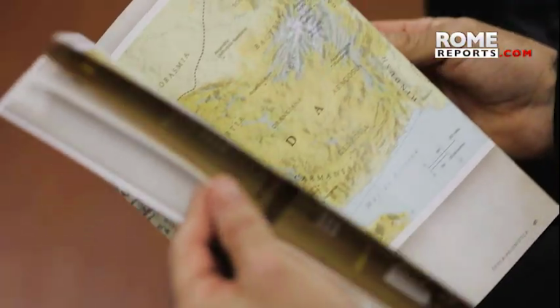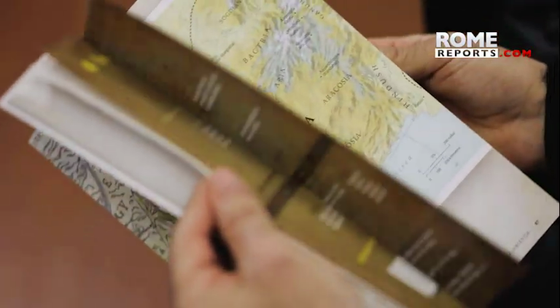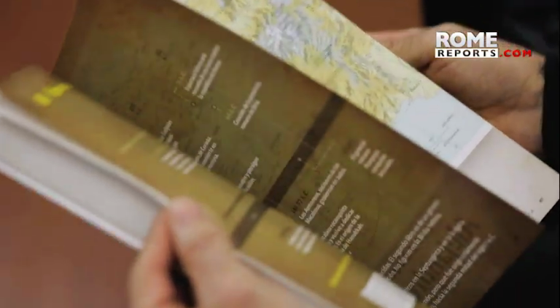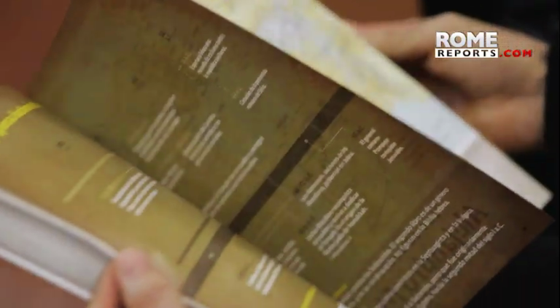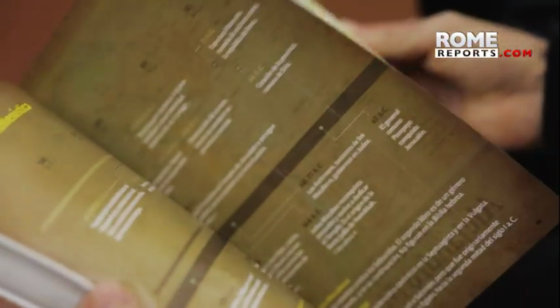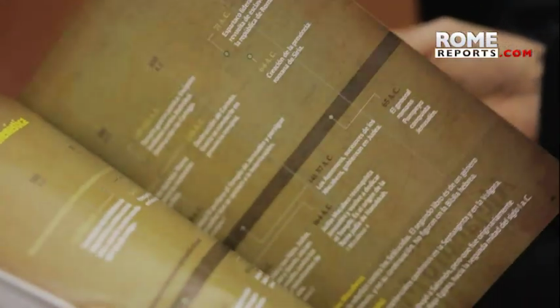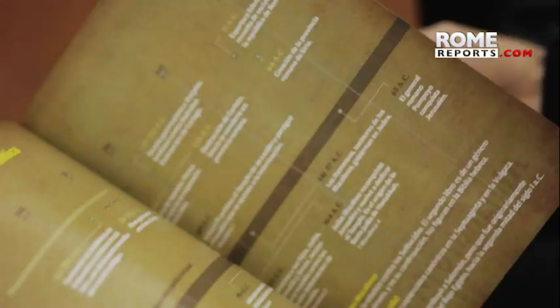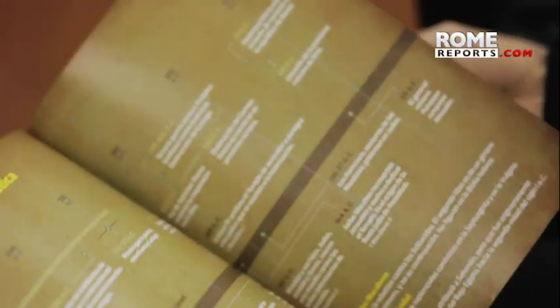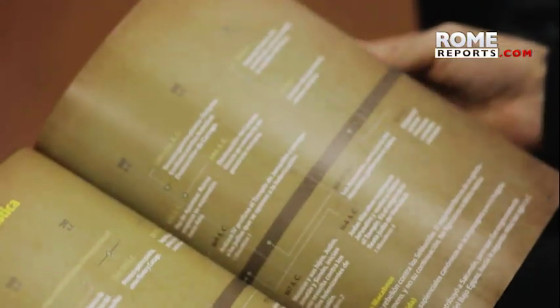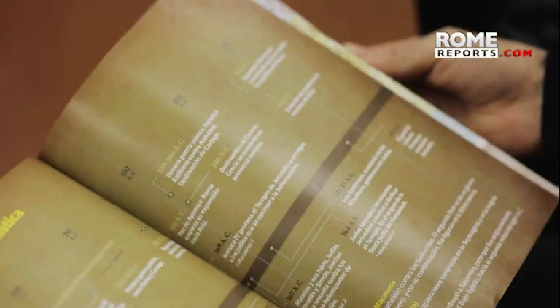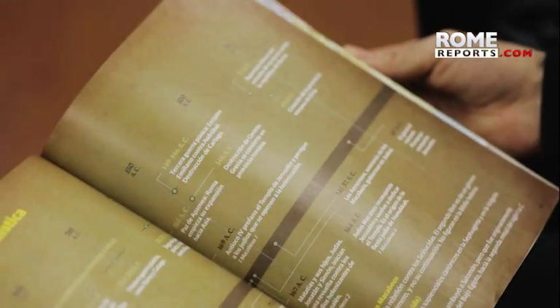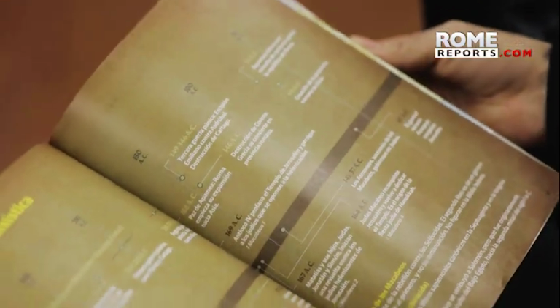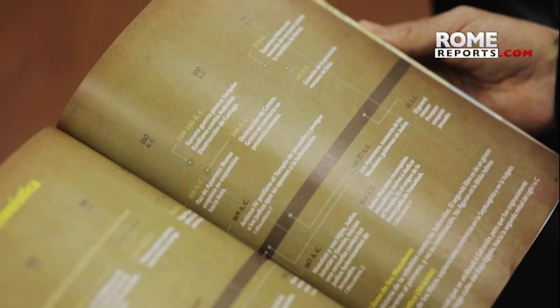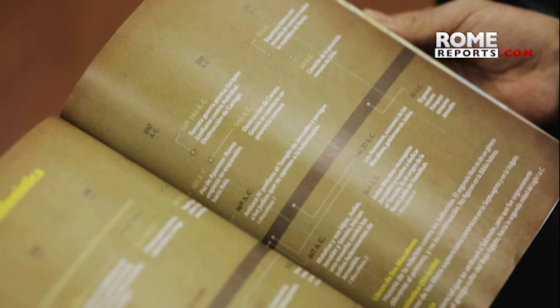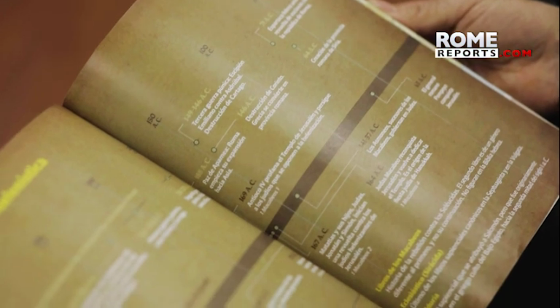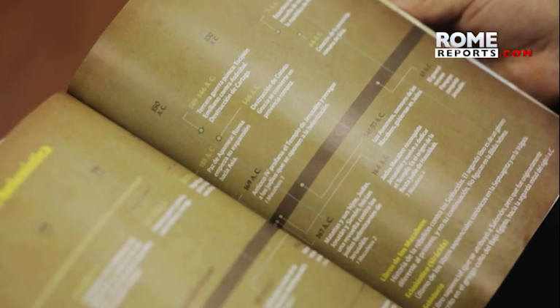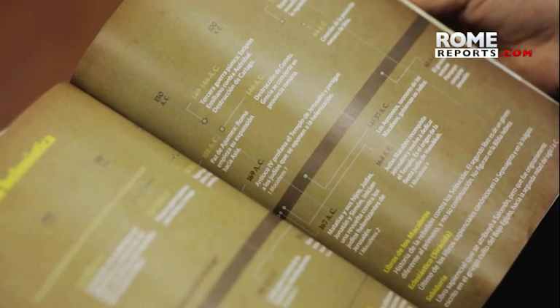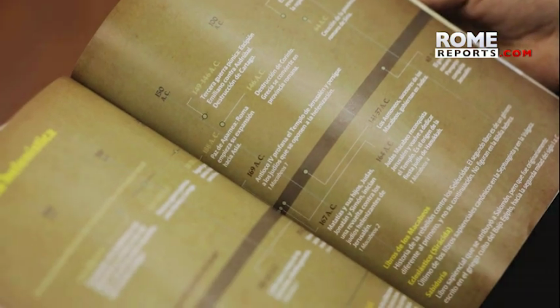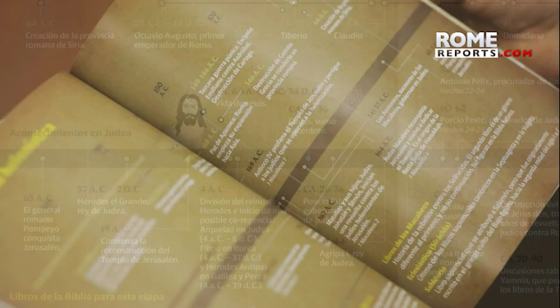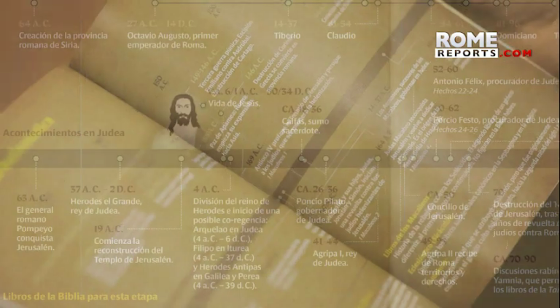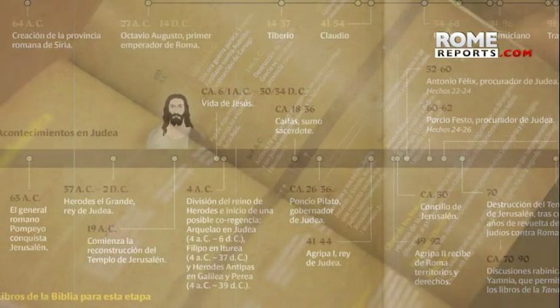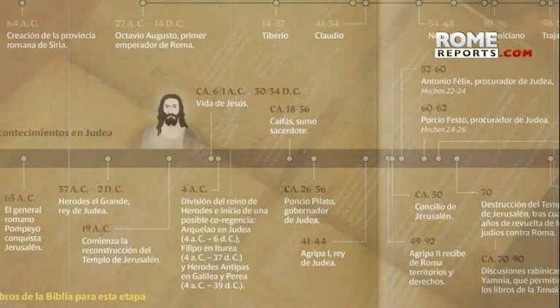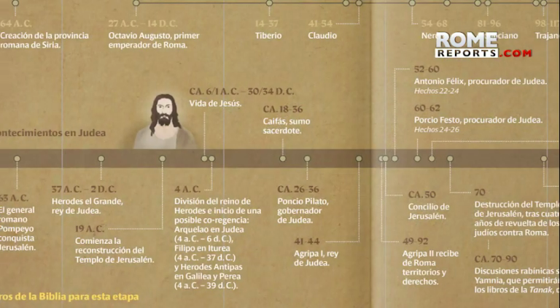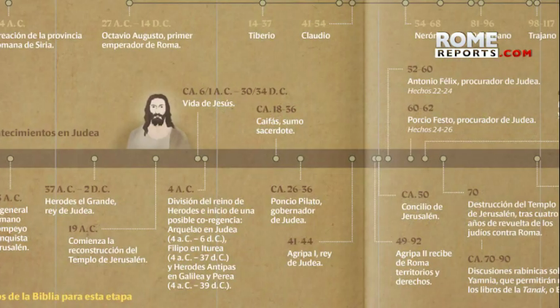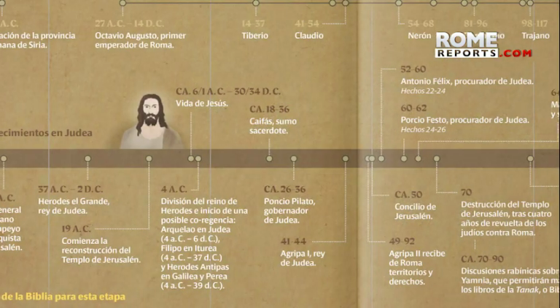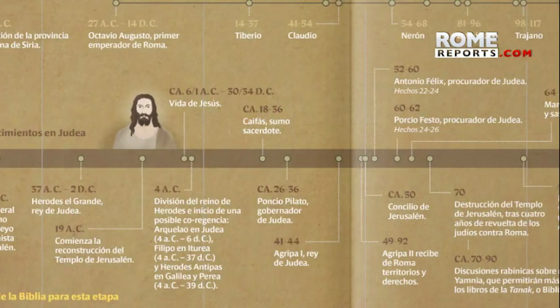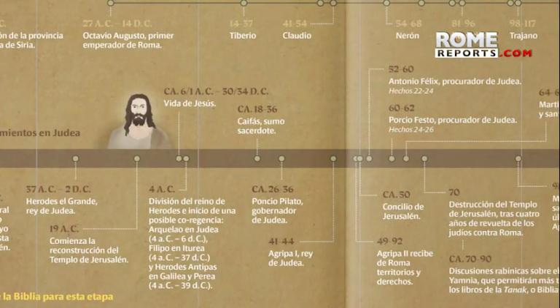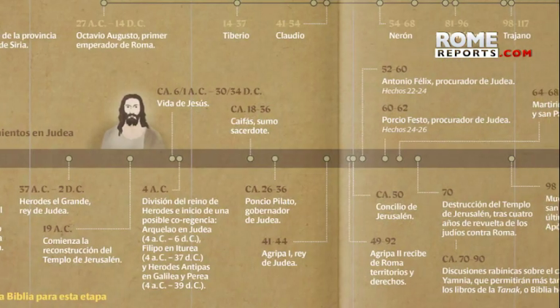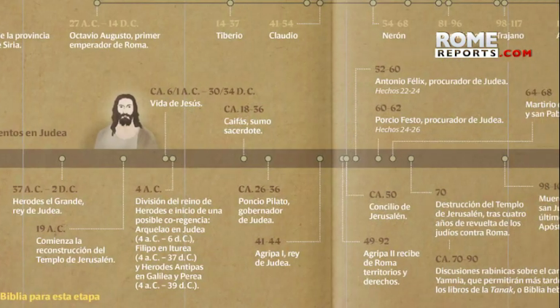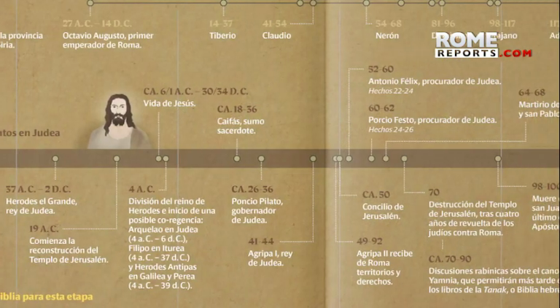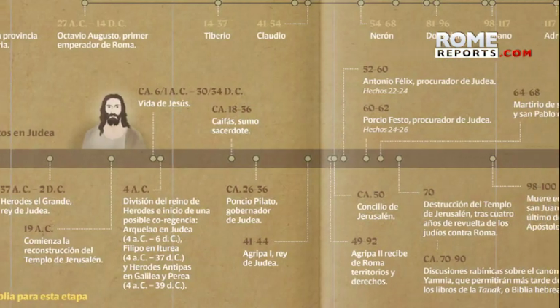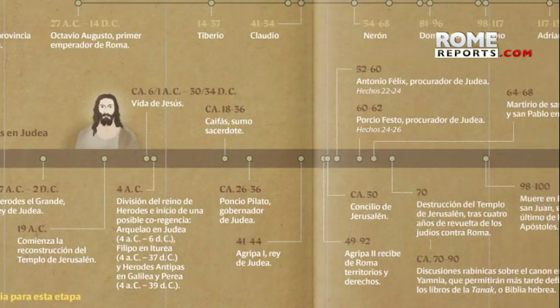By December, the book will be published in English, Spanish, and Polish, and by 2022 in Italian and Portuguese.